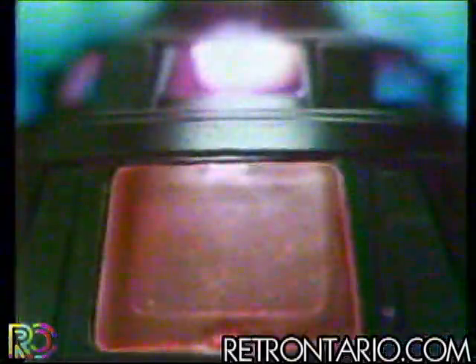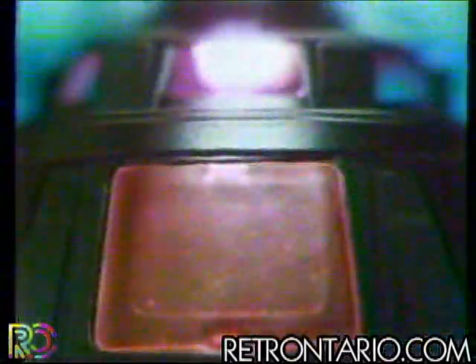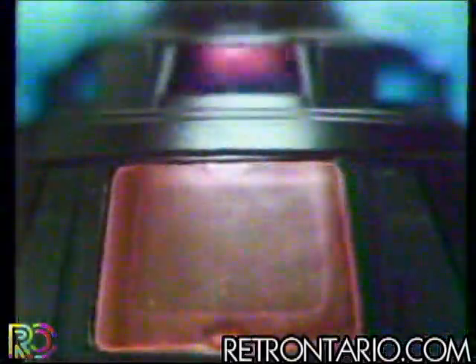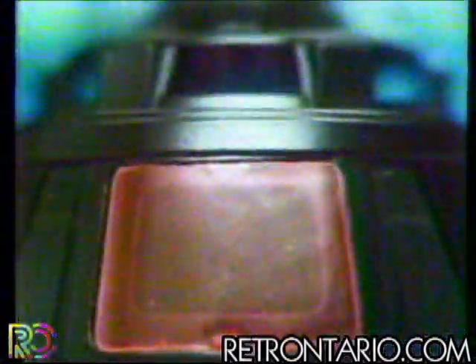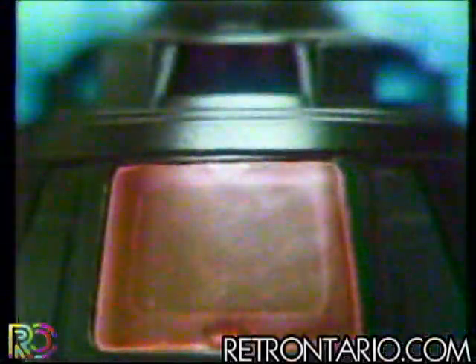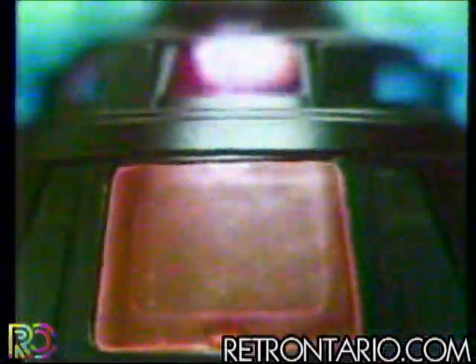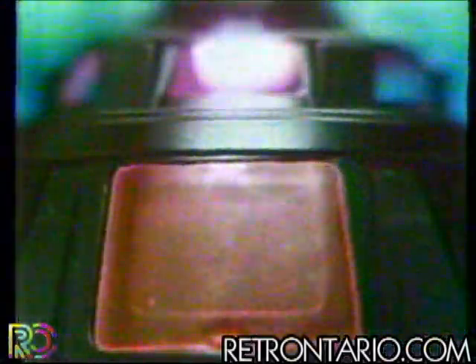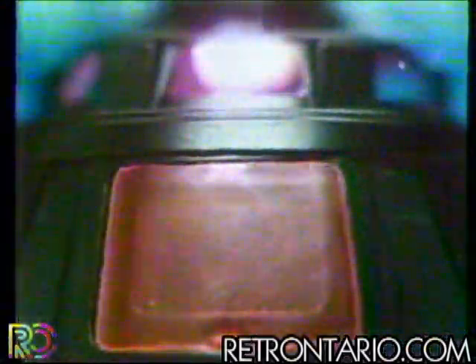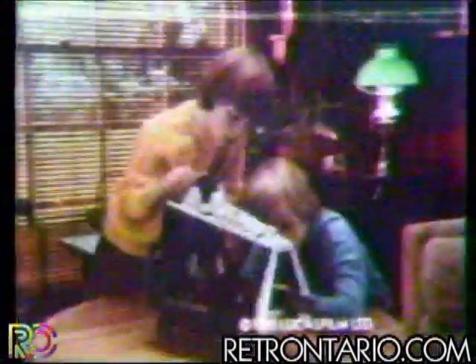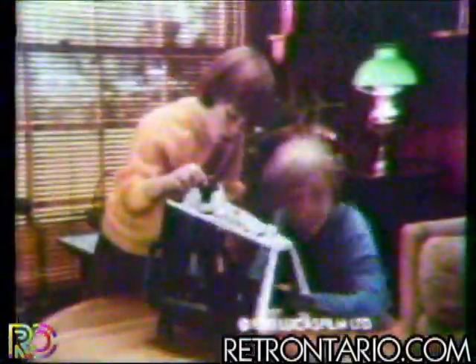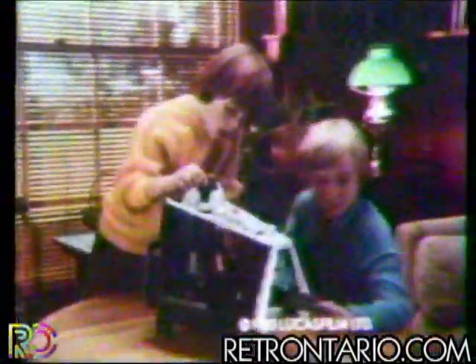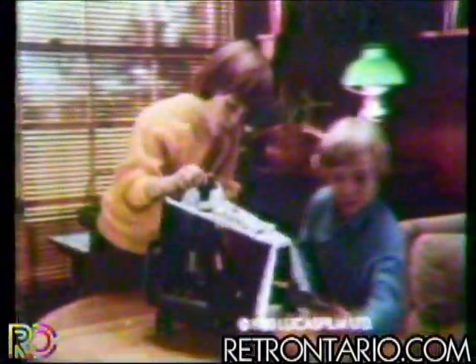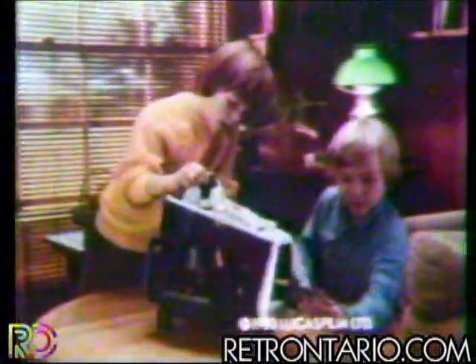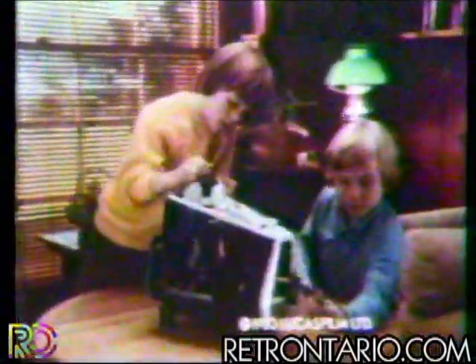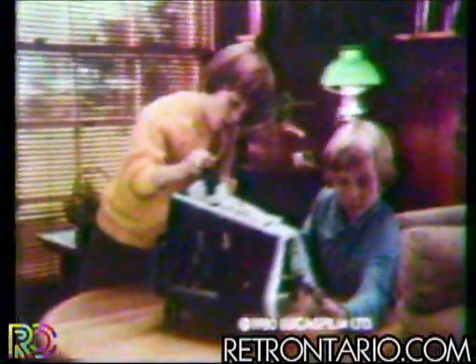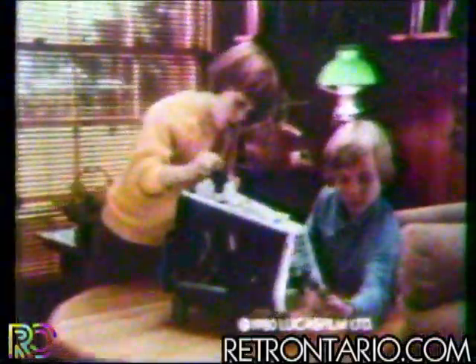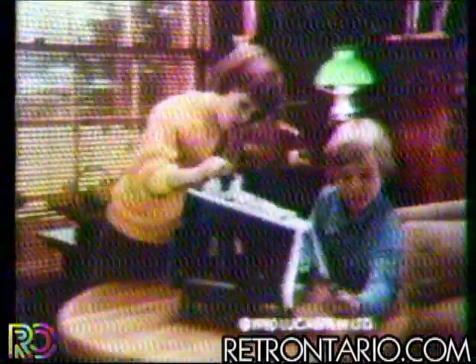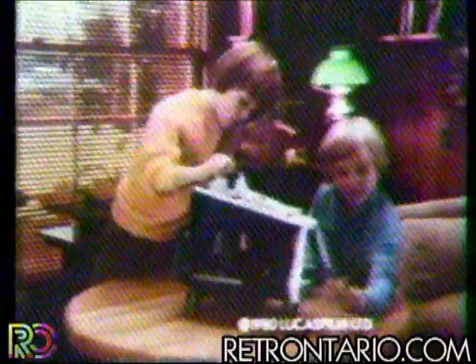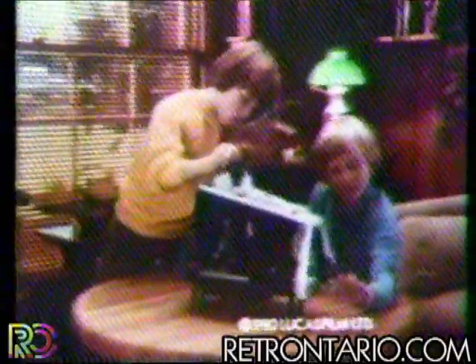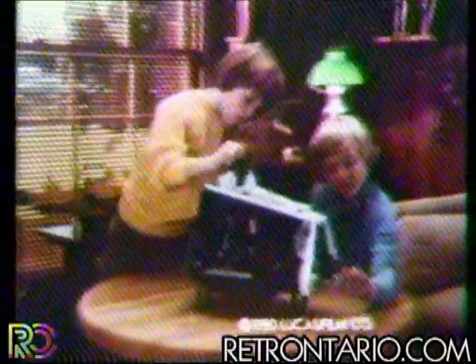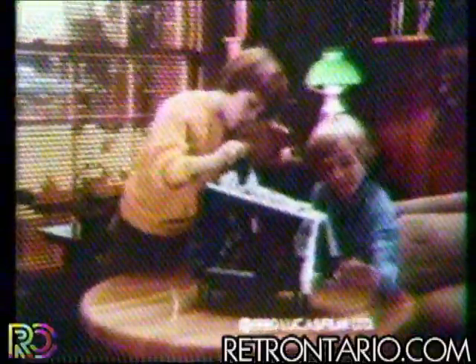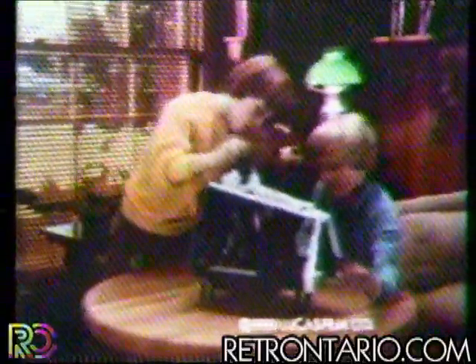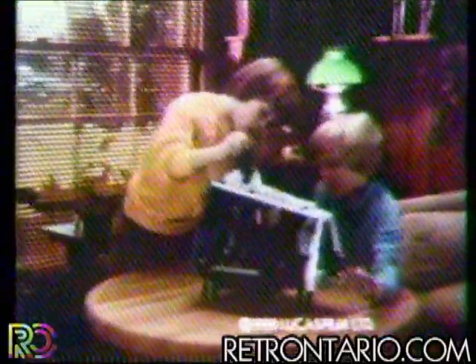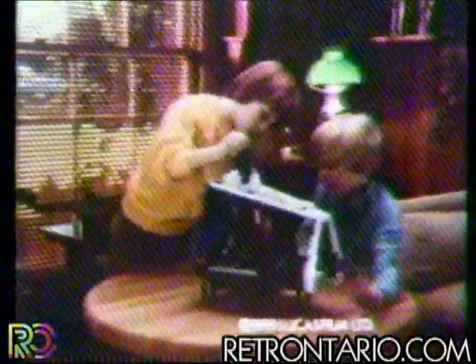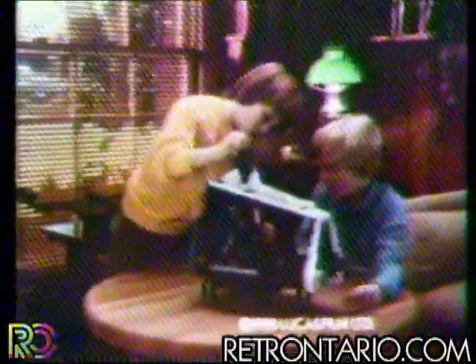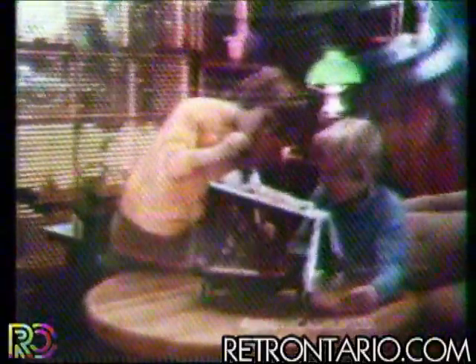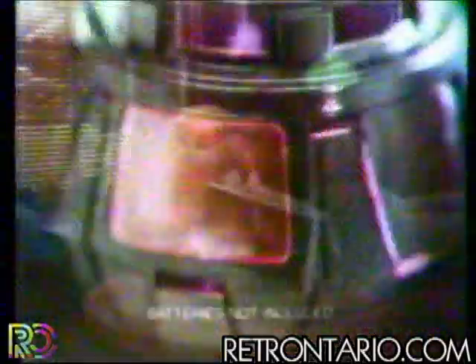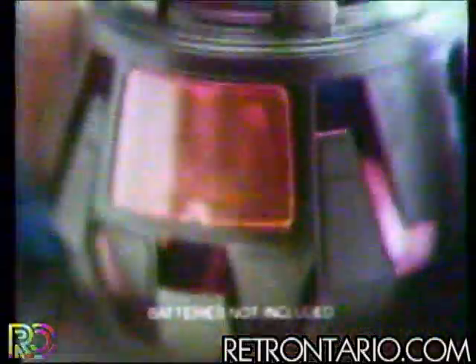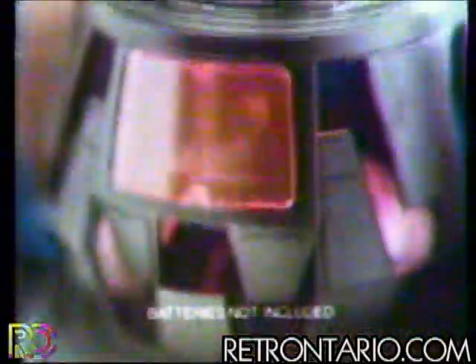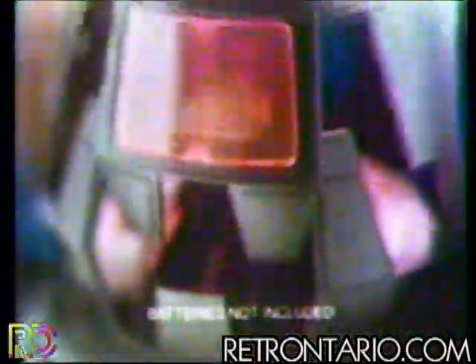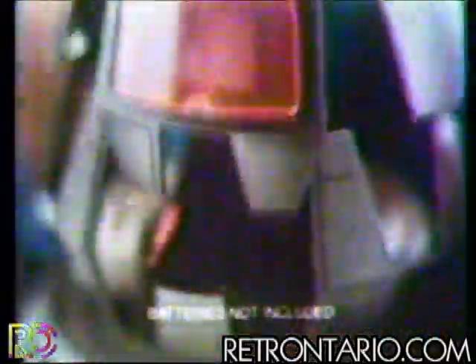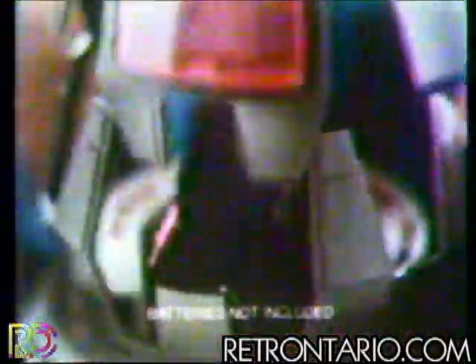Activate meditation chamber! From Kenner's Star Wars The Empire Strikes Back collection, Darth Vader's Star Destroyer that you've put together. Batteries not included.